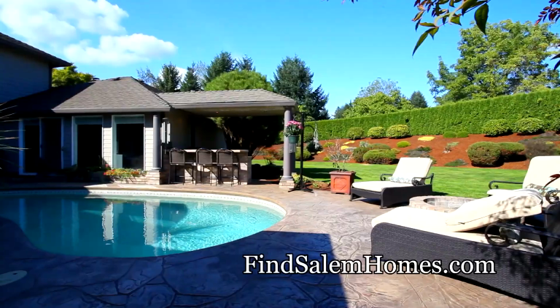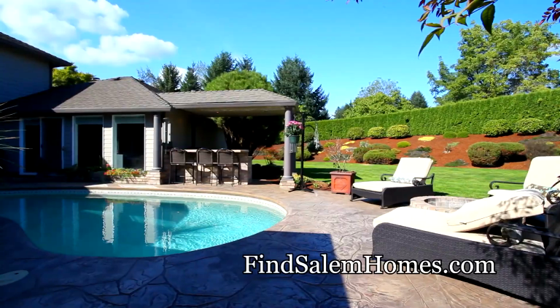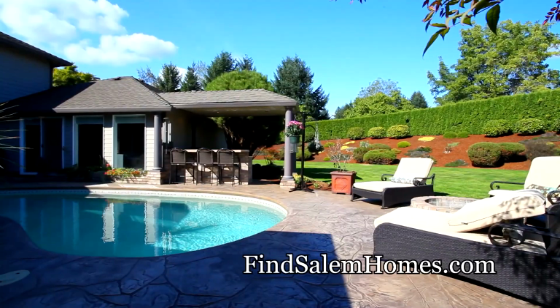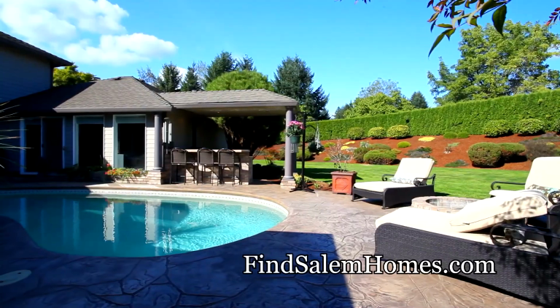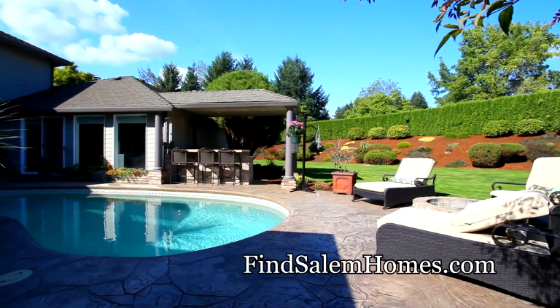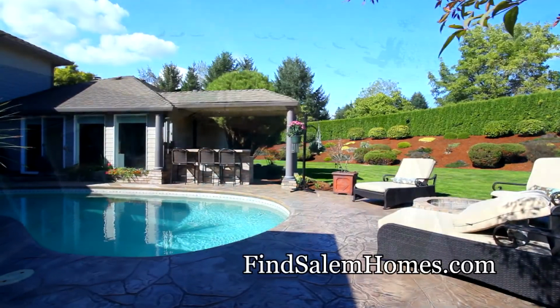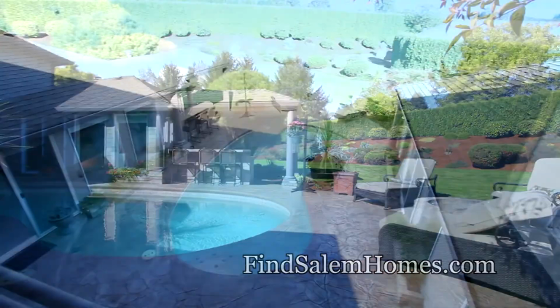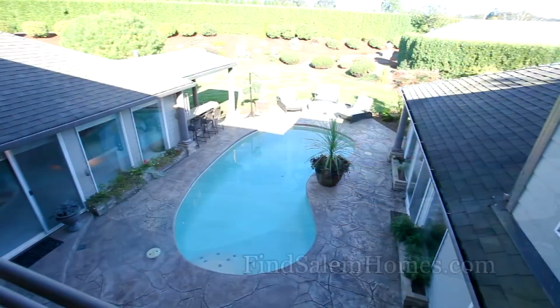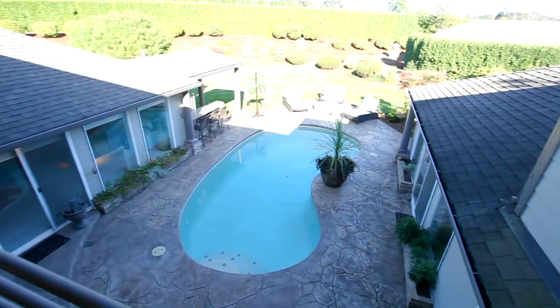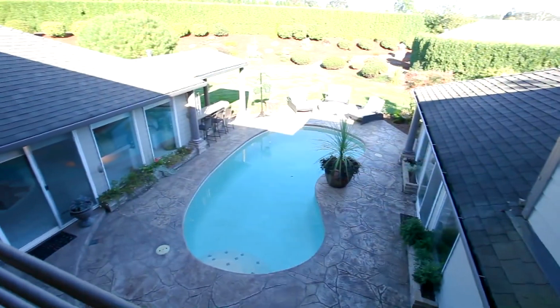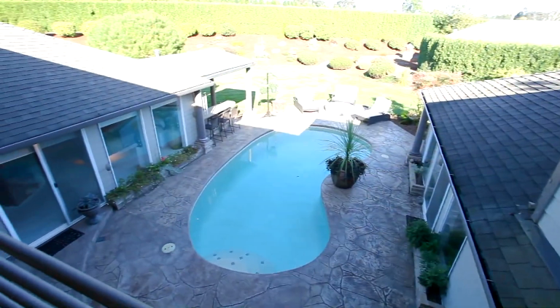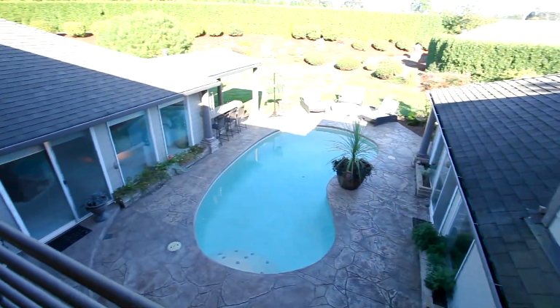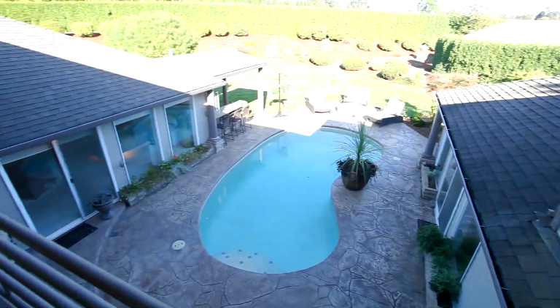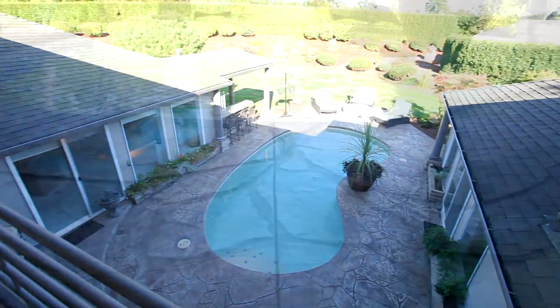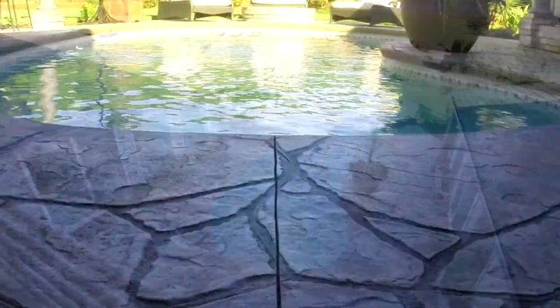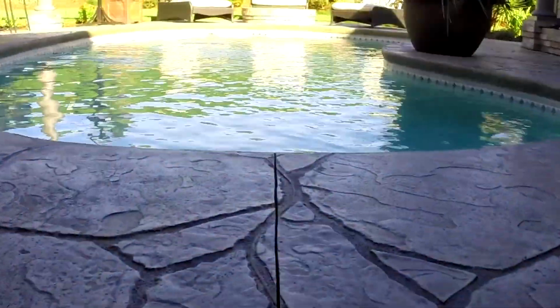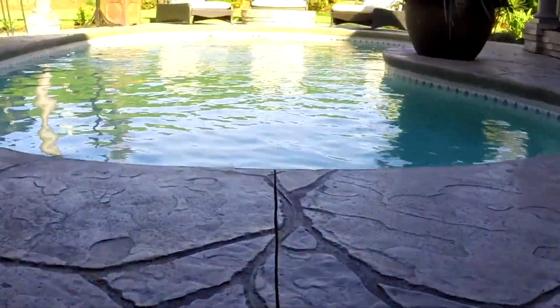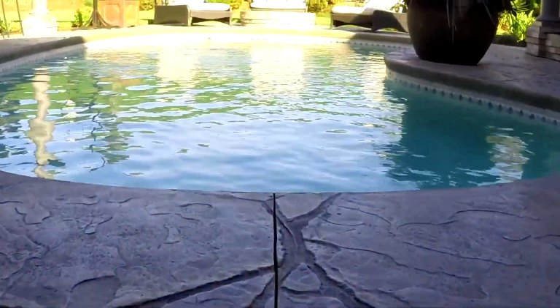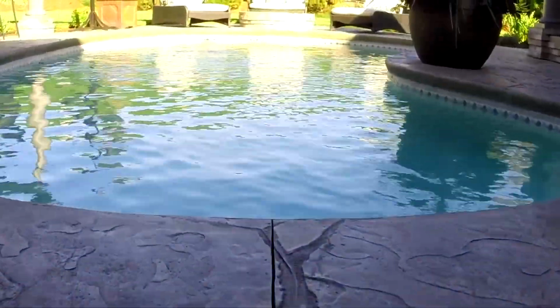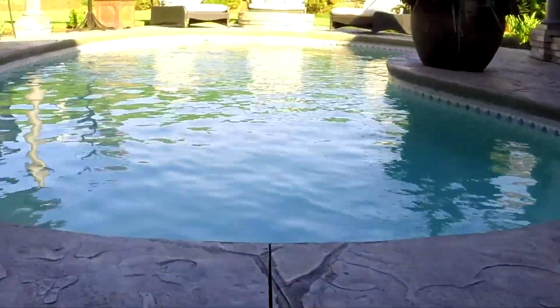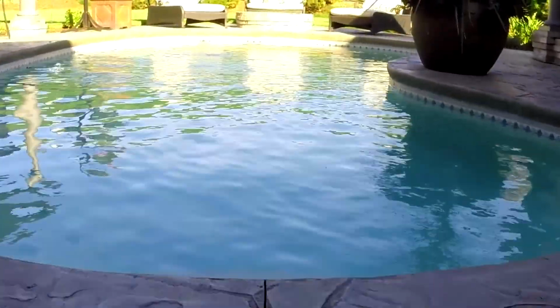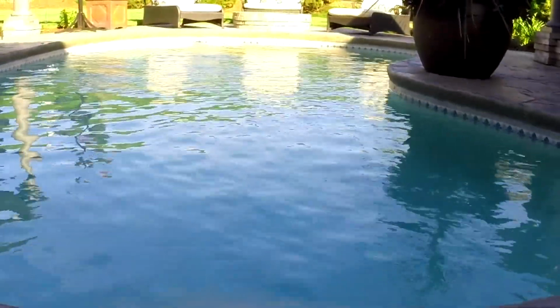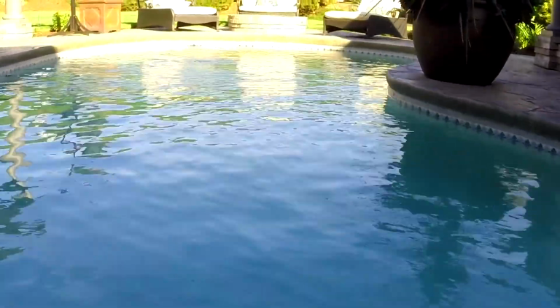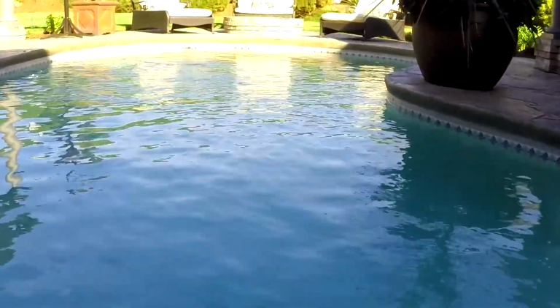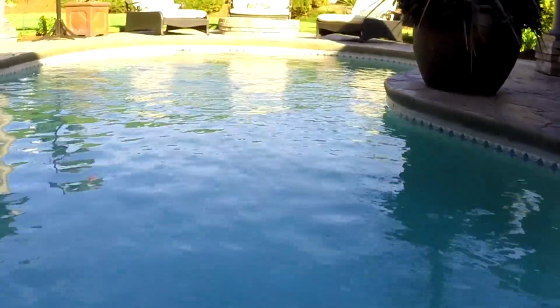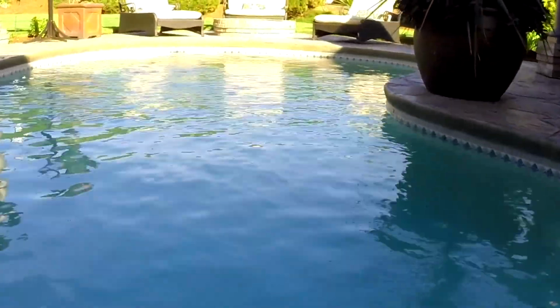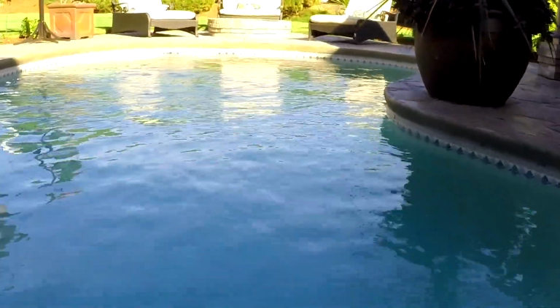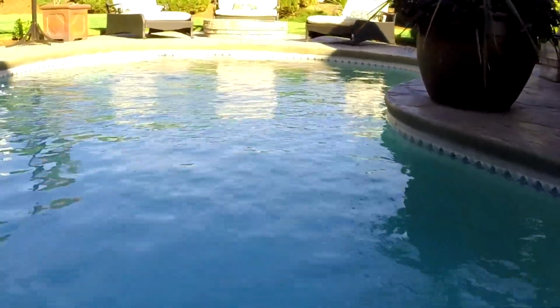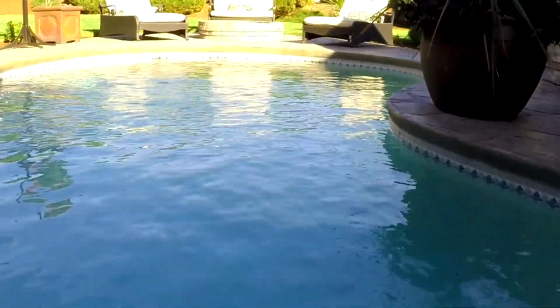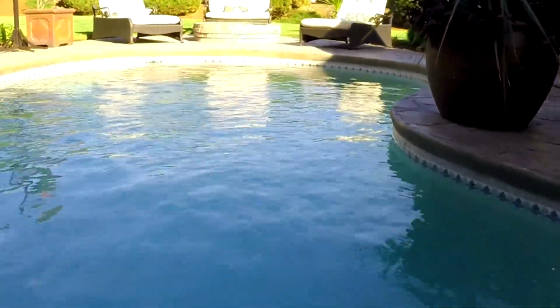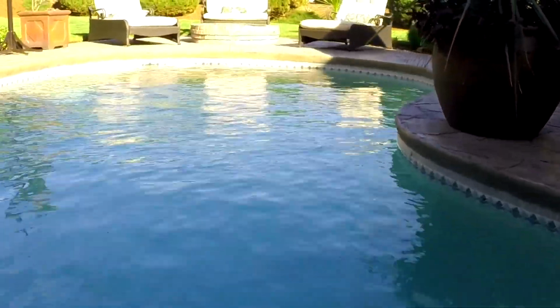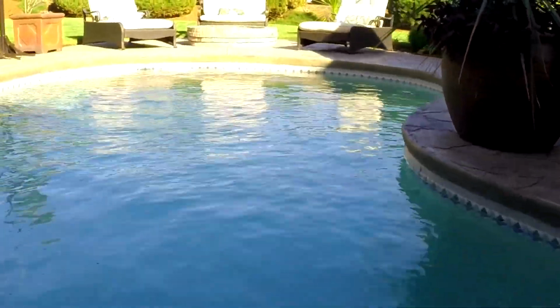It's thoughtfully designed, built around the courtyard and its 18,000-gallon pool.